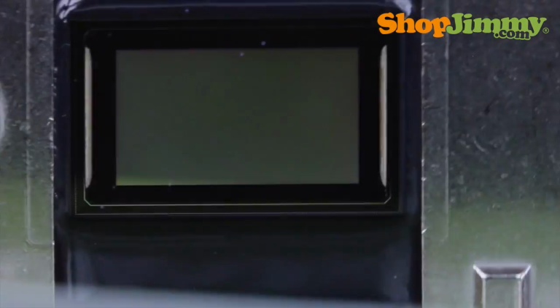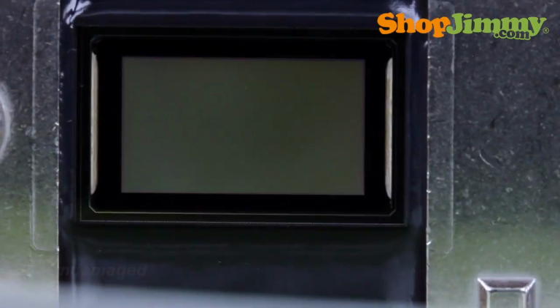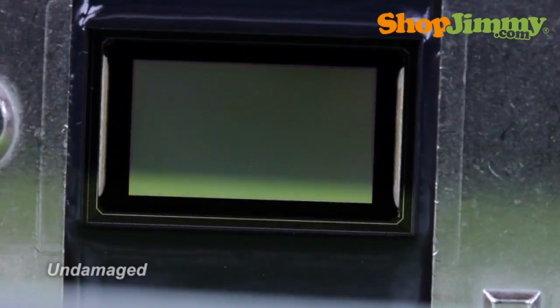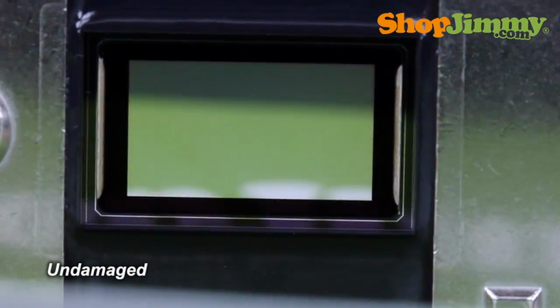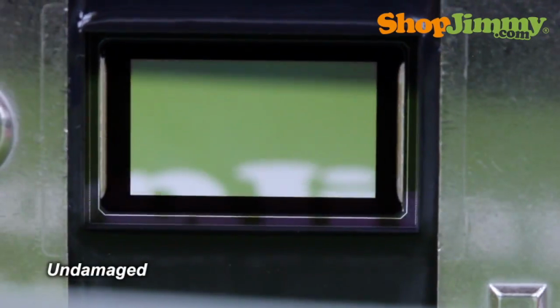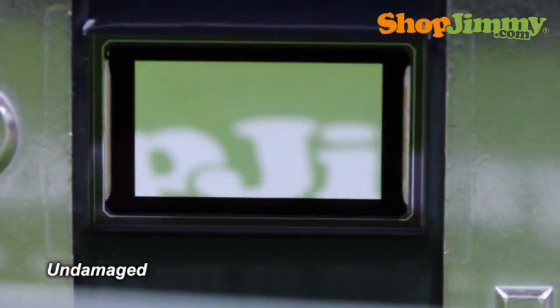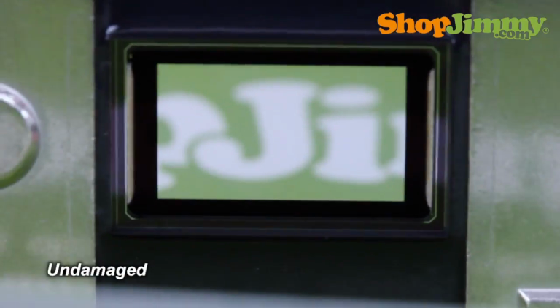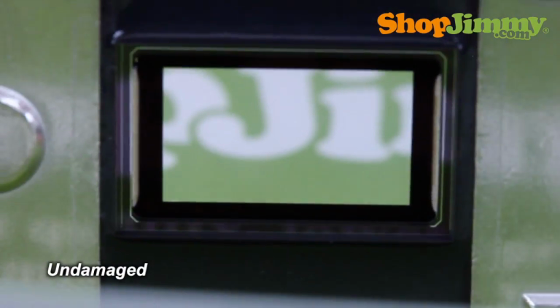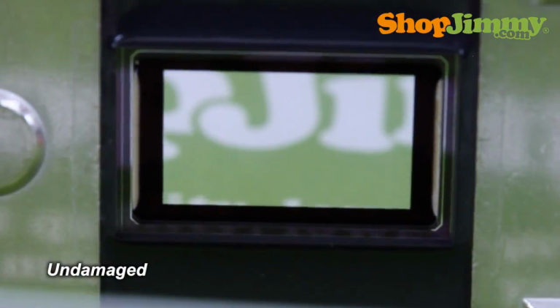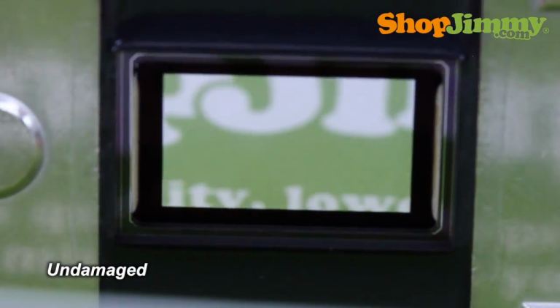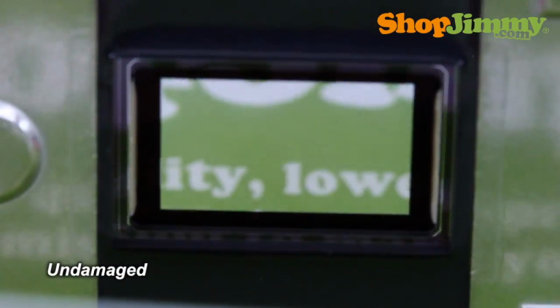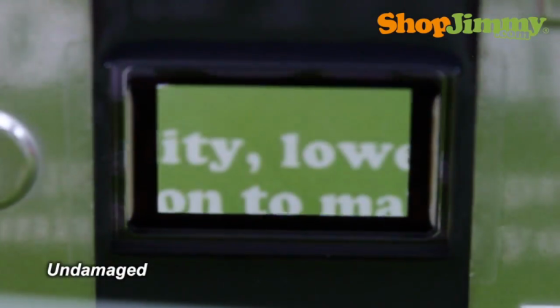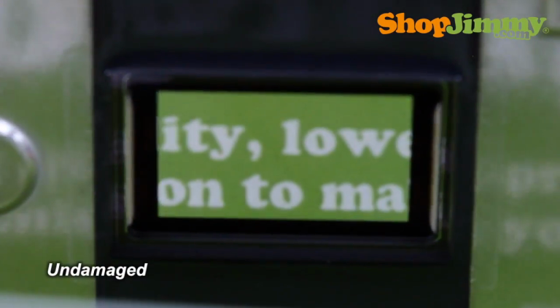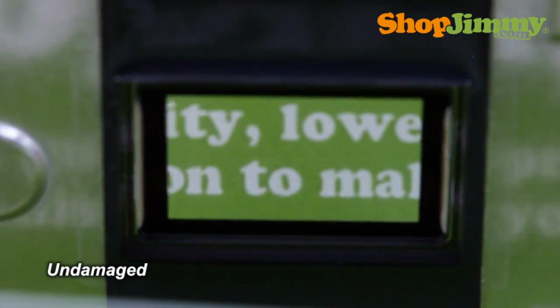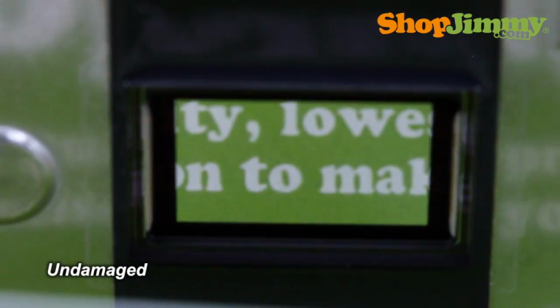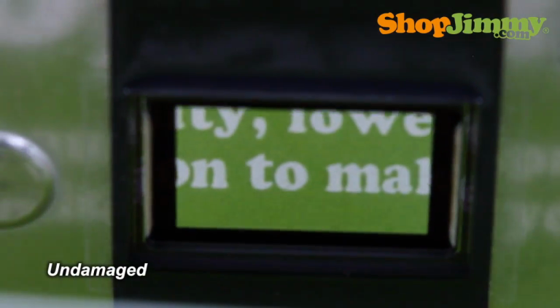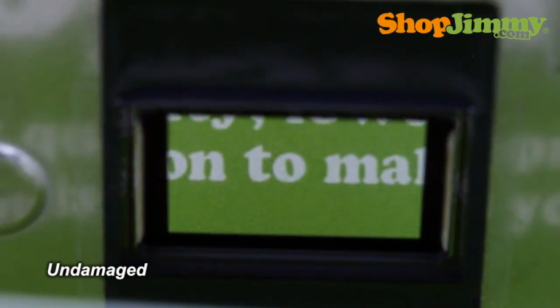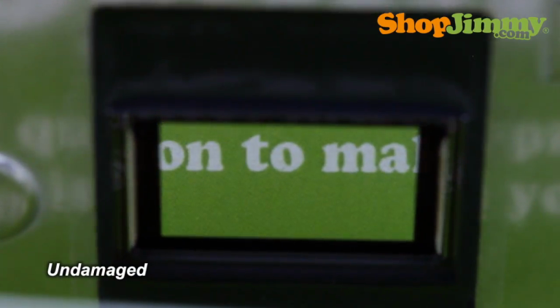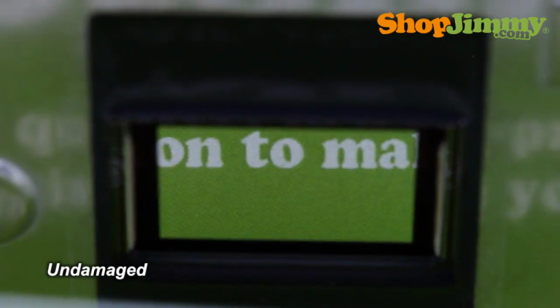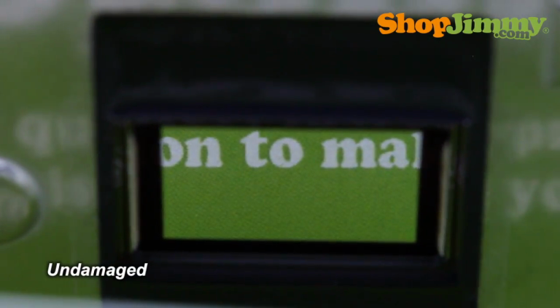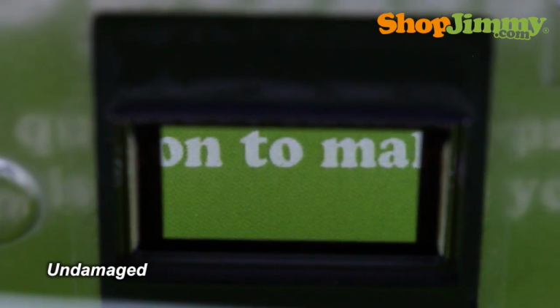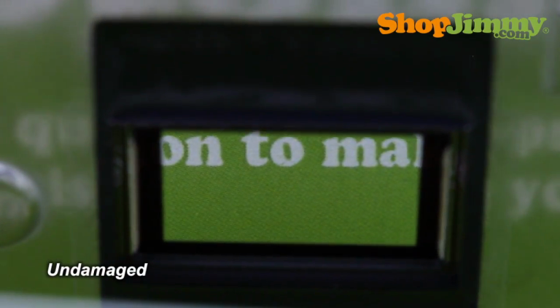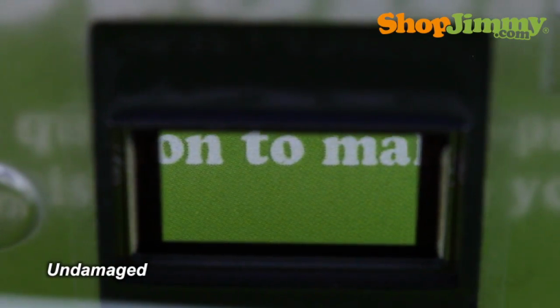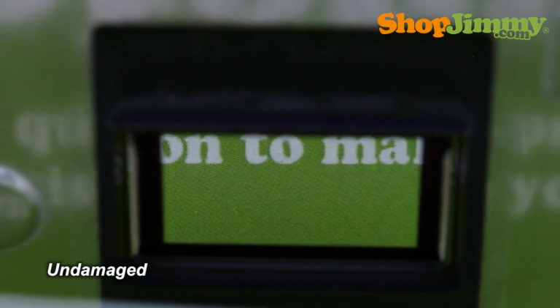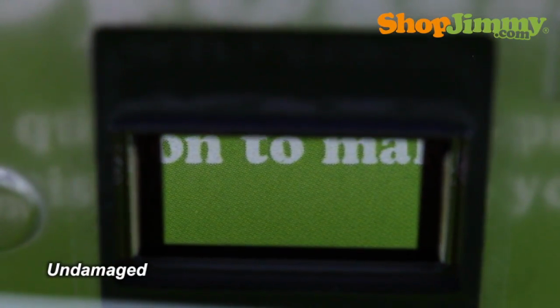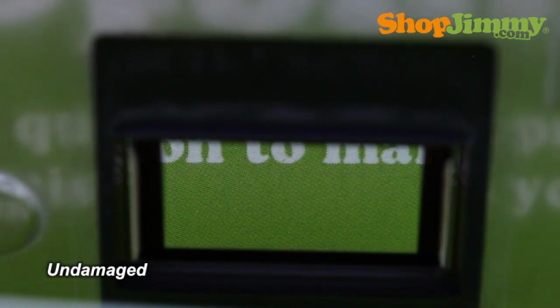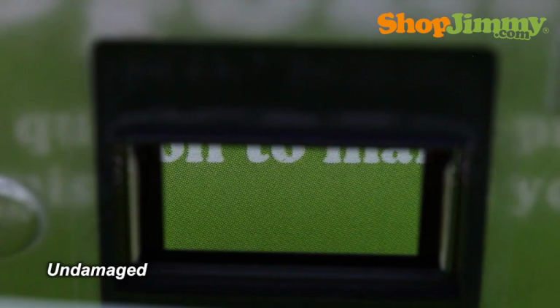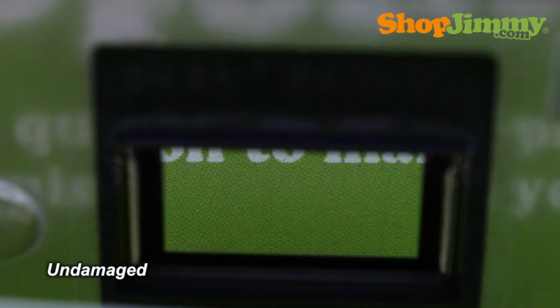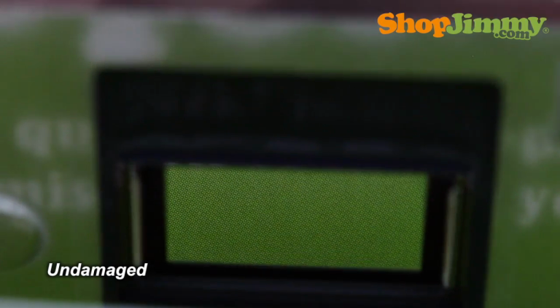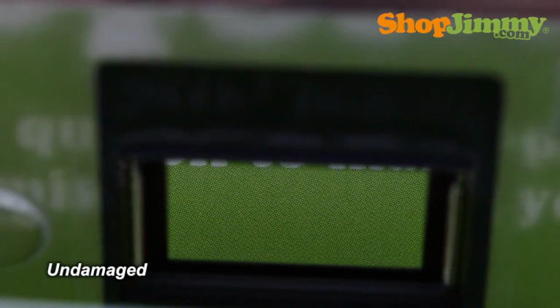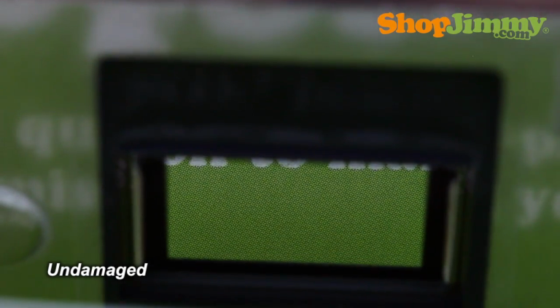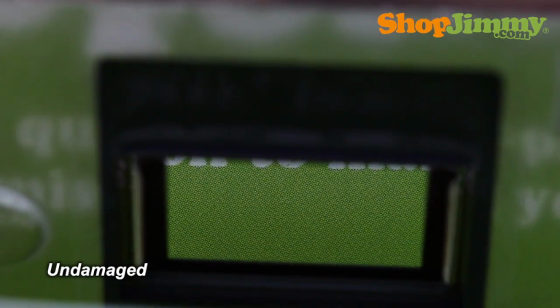Here we have an undamaged DLP chip. It has a perfect reflection and does not display any dots on the screen.